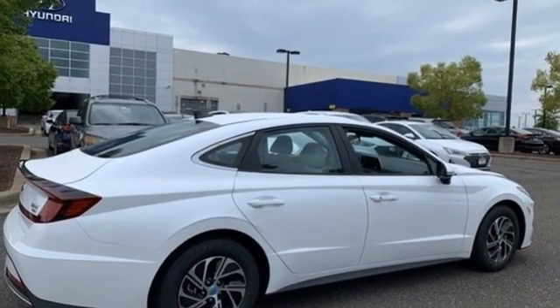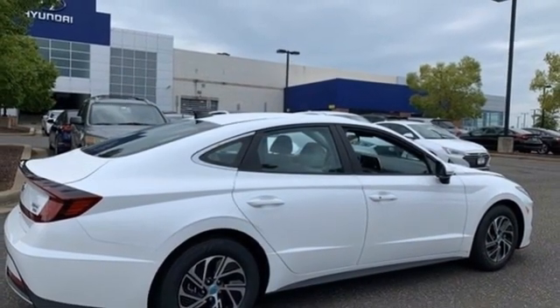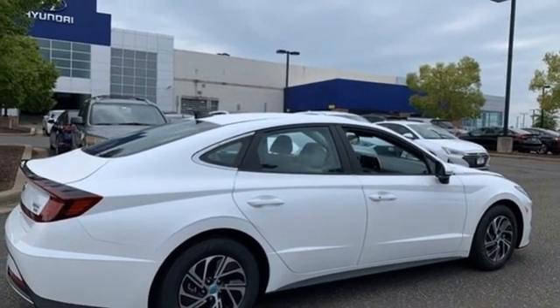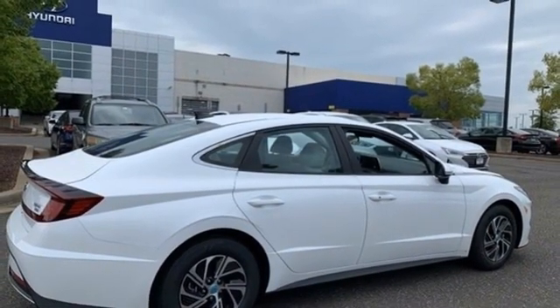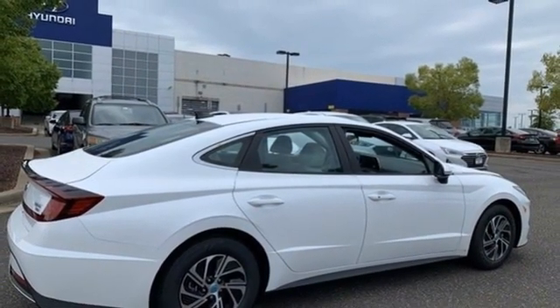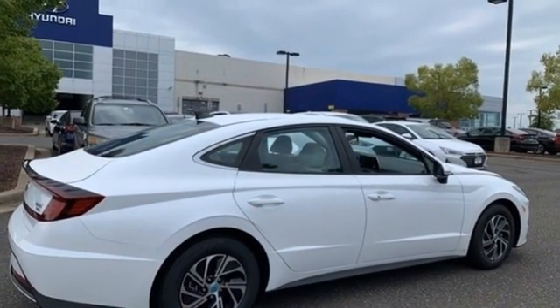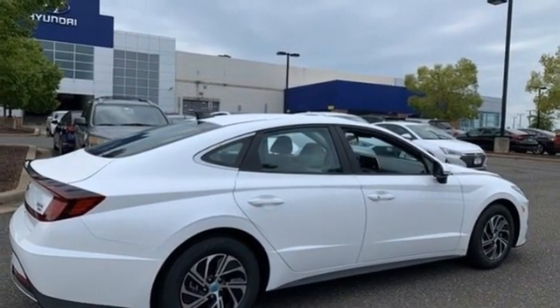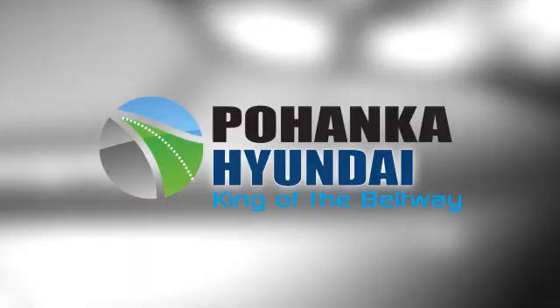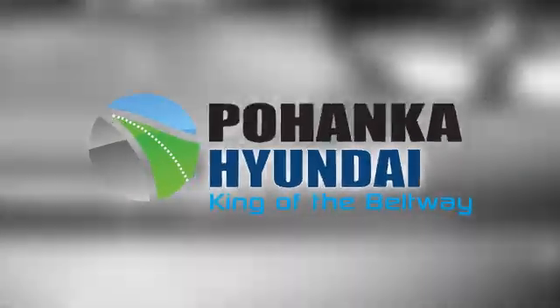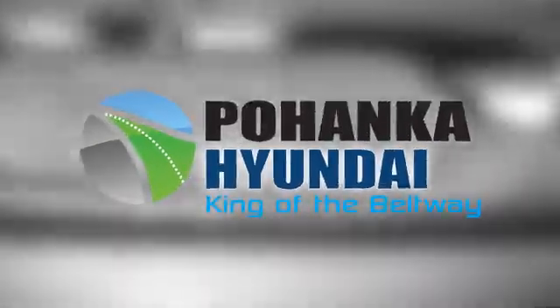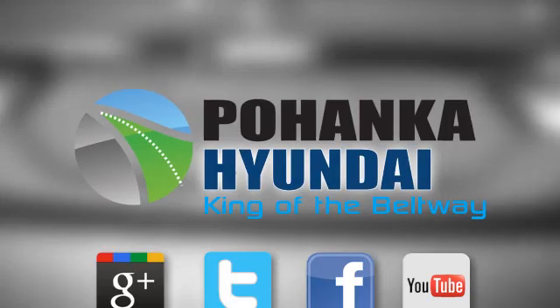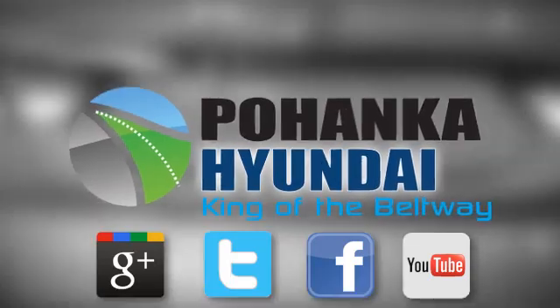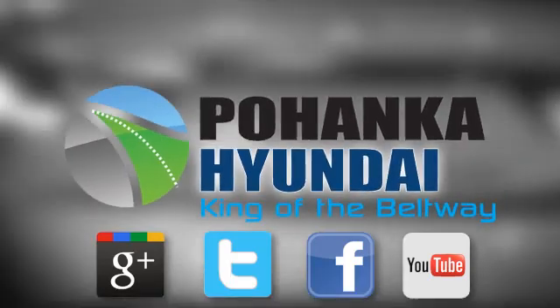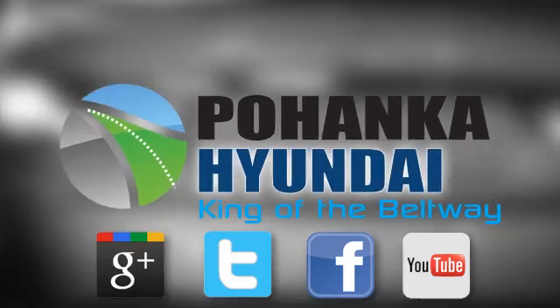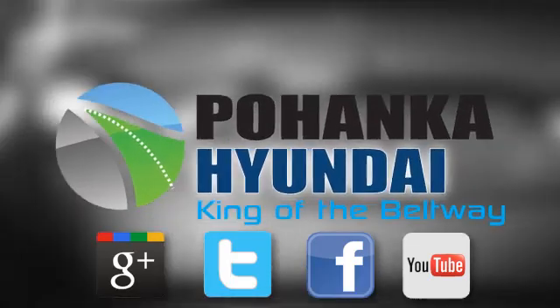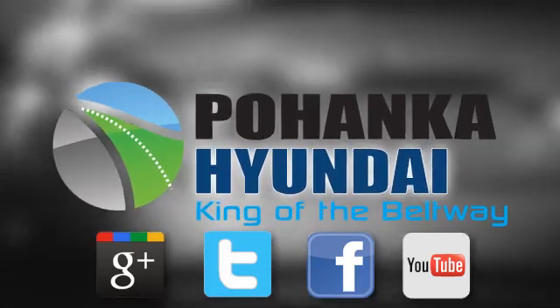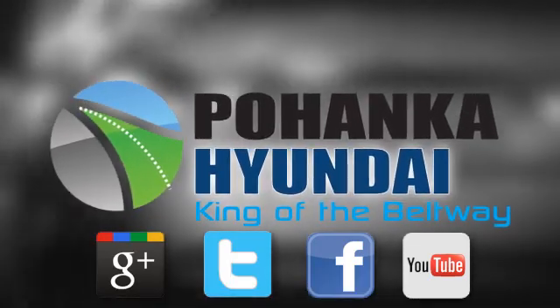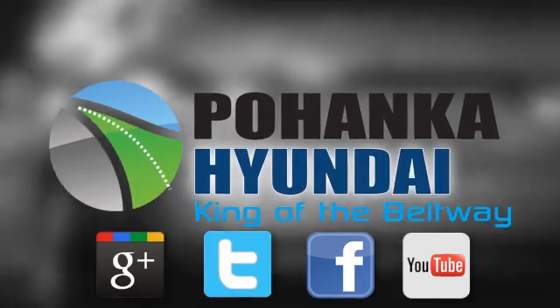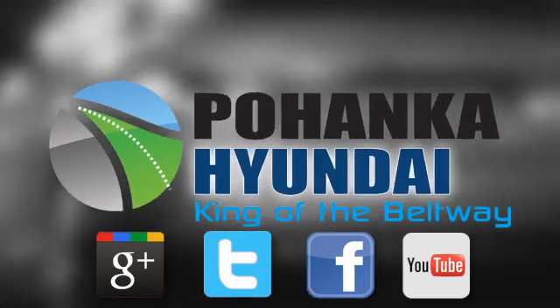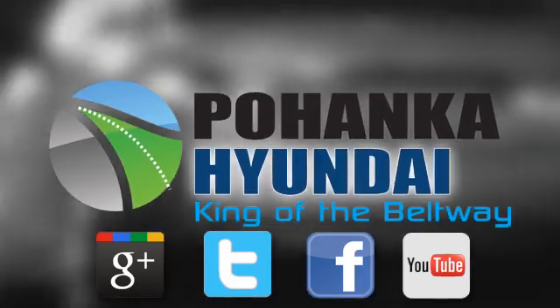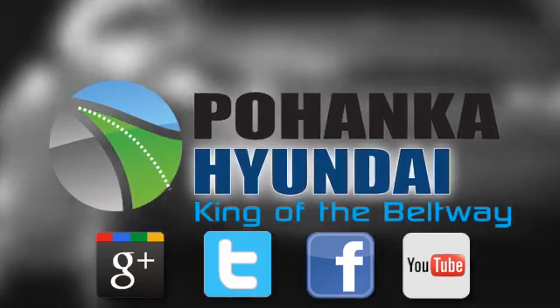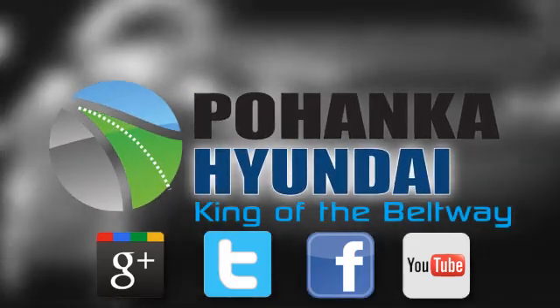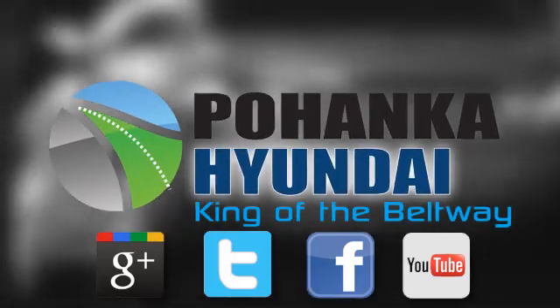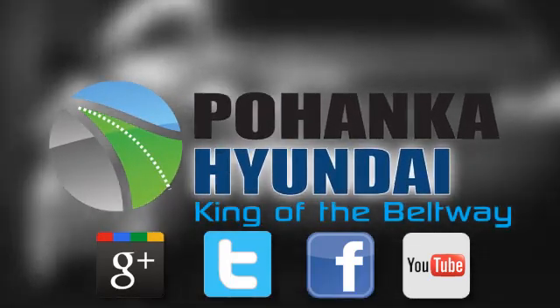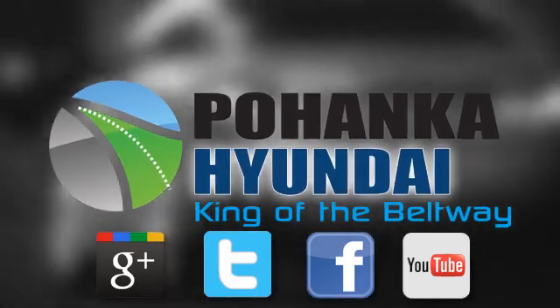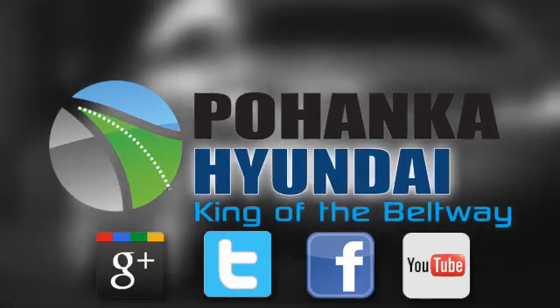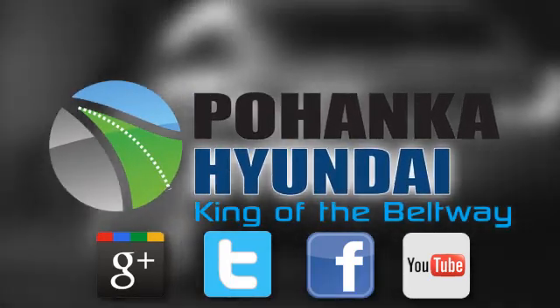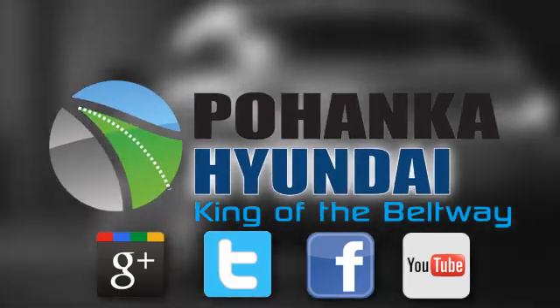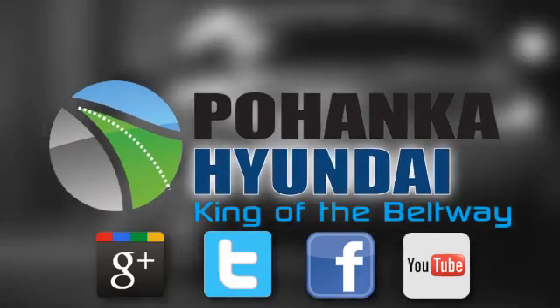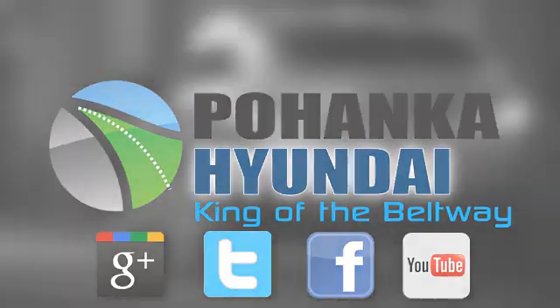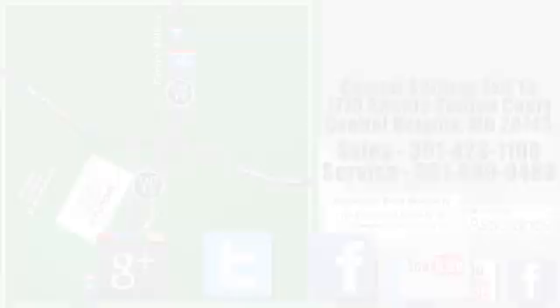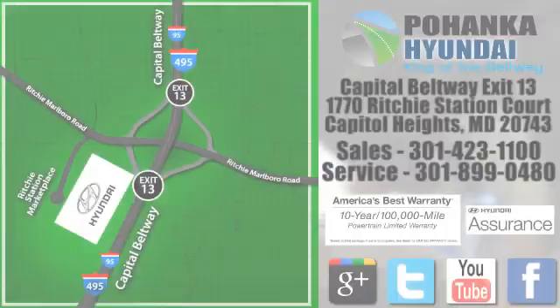Test drive it today. Visit Pohanka Hyundai, King of the Beltway, today.